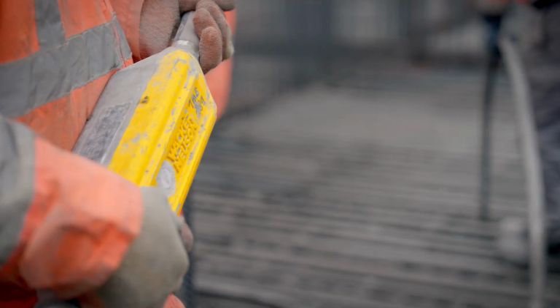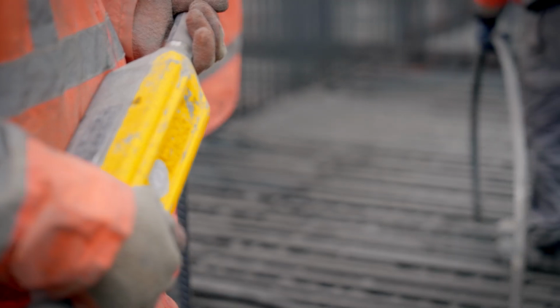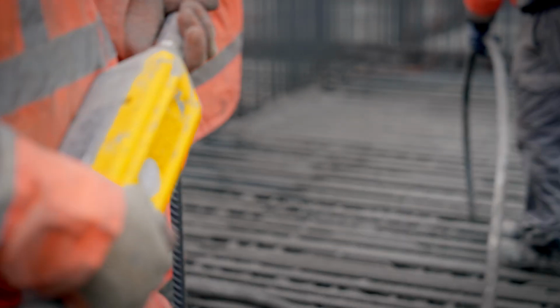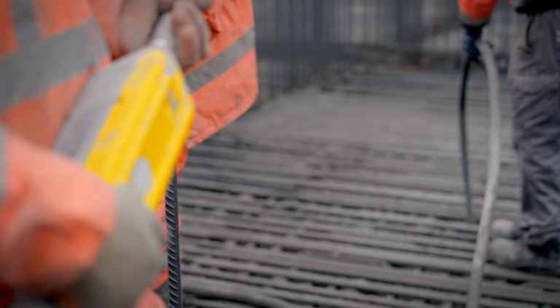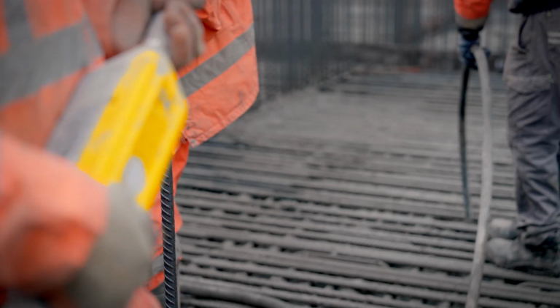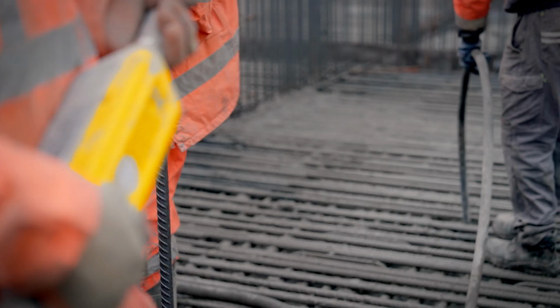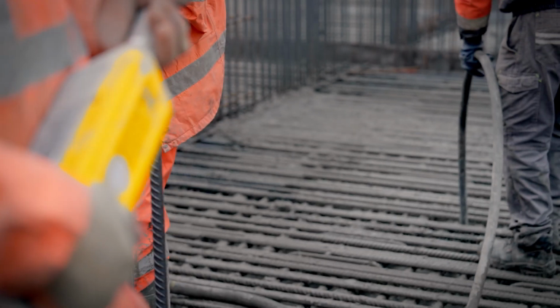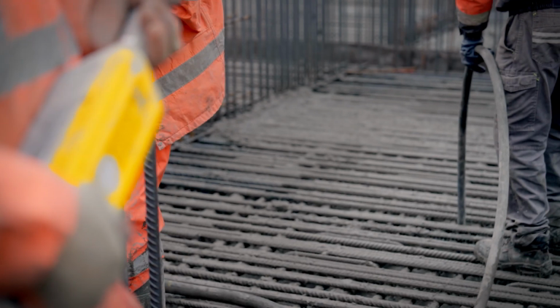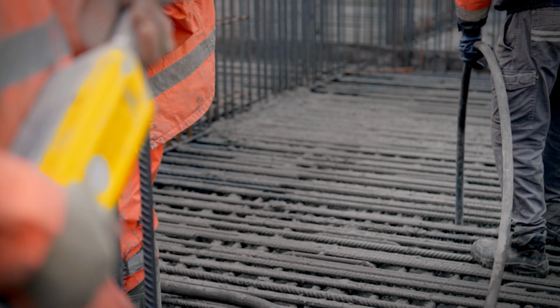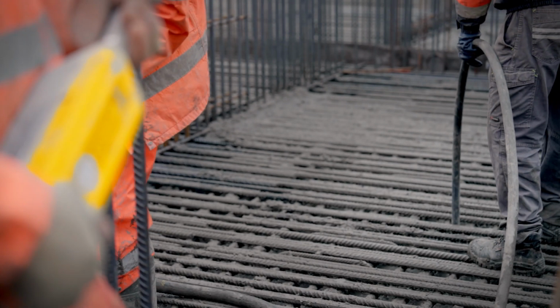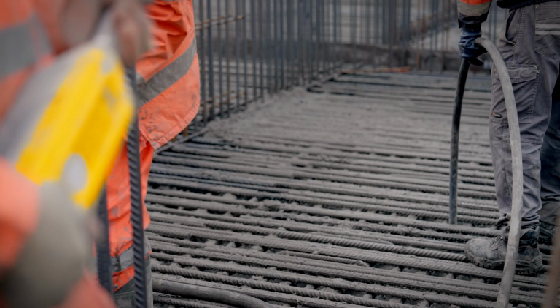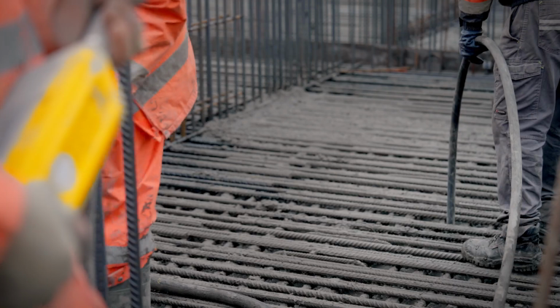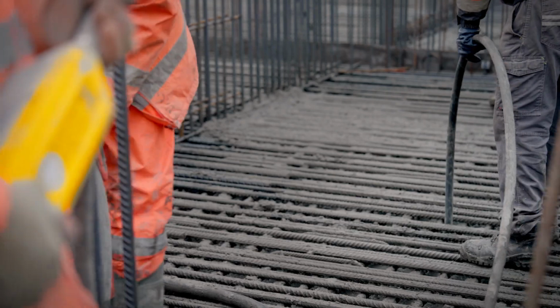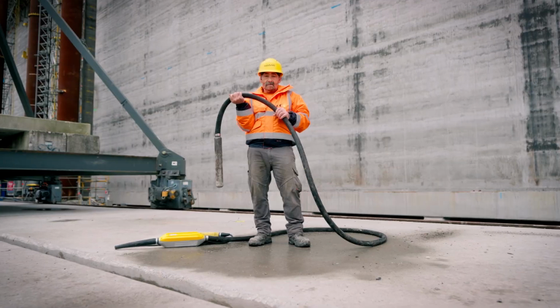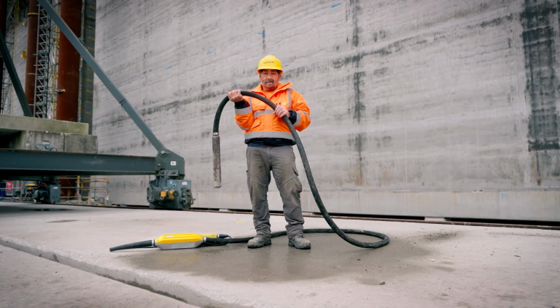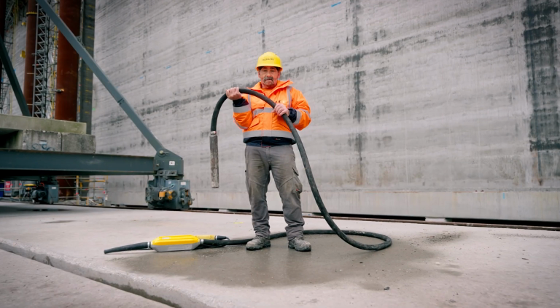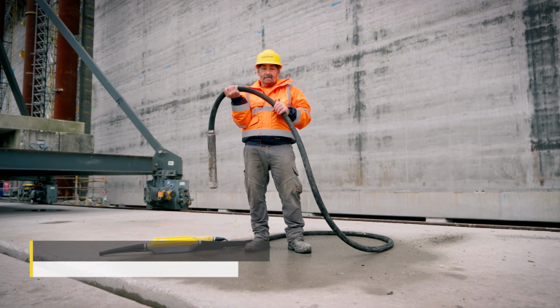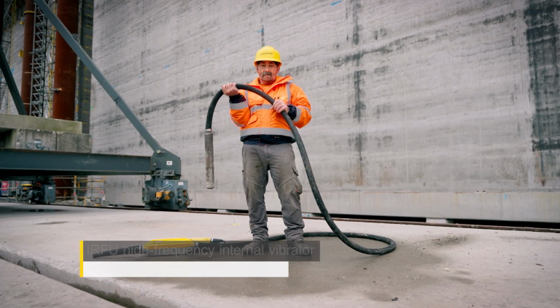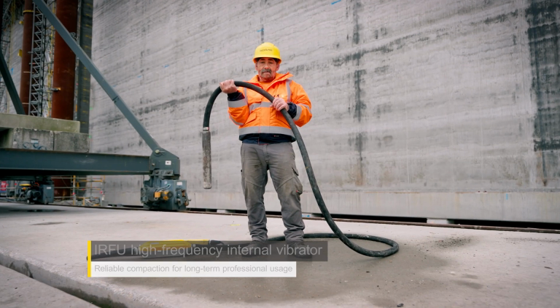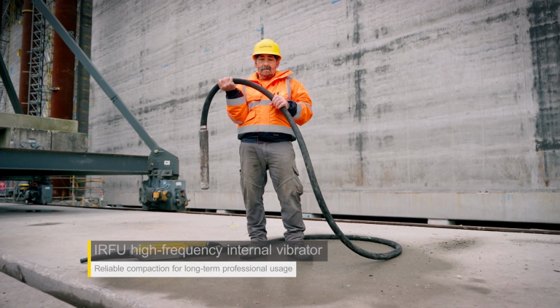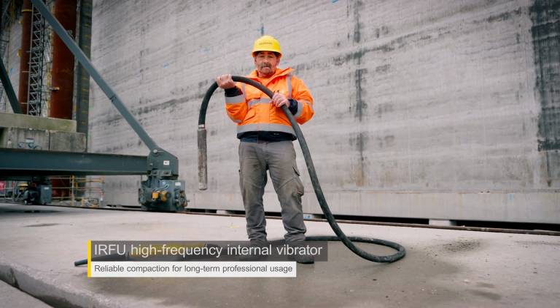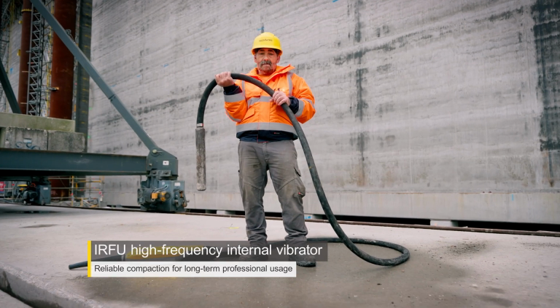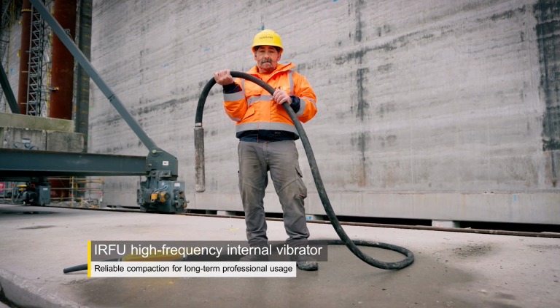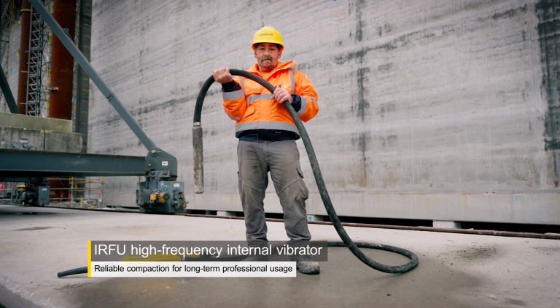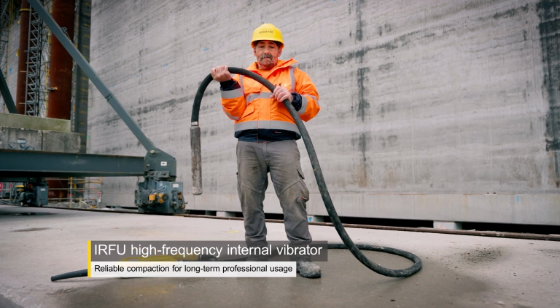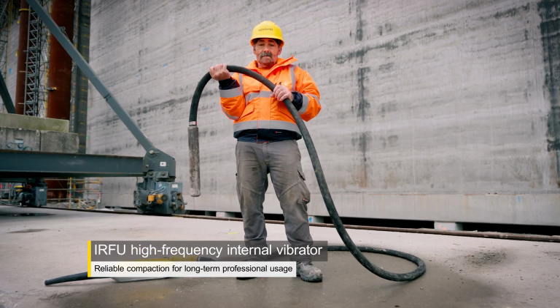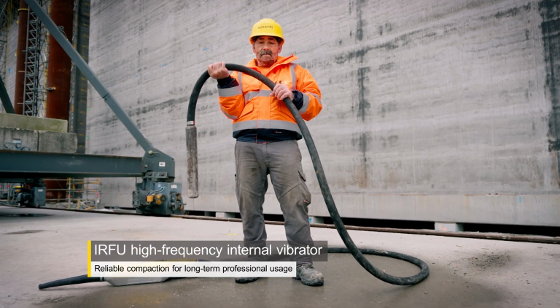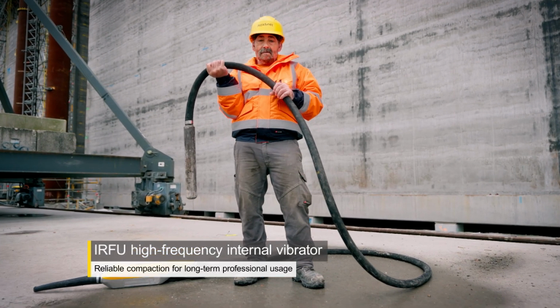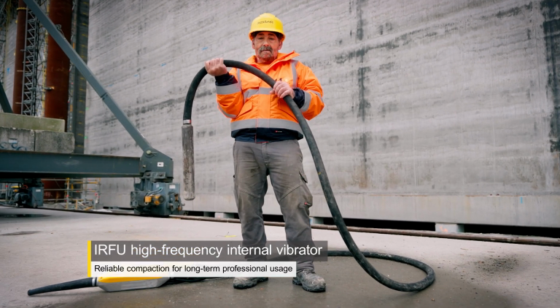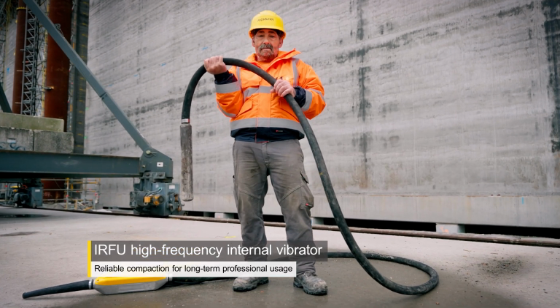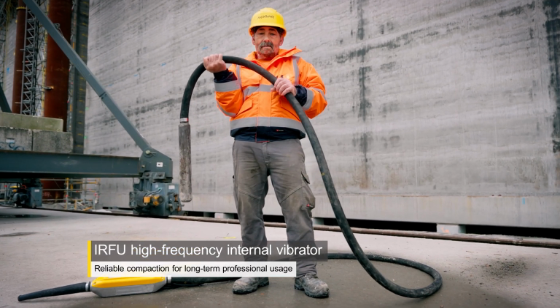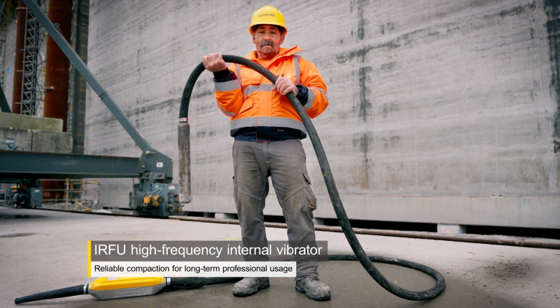On that concrete pour, we will also use our RFU internal vibrators — about 25 of them.